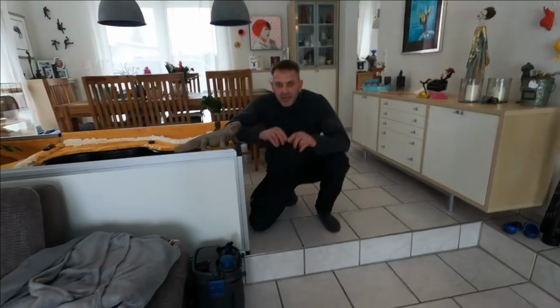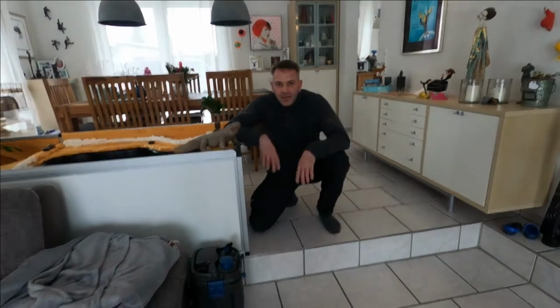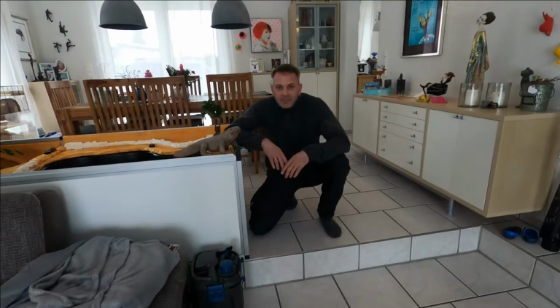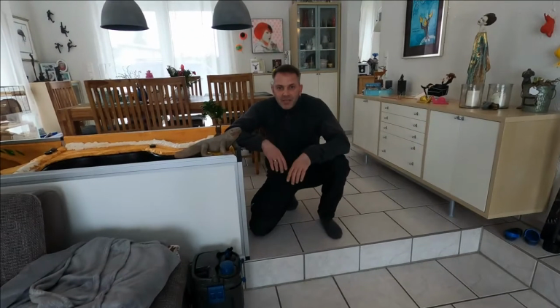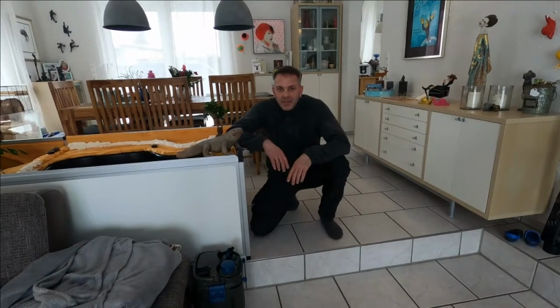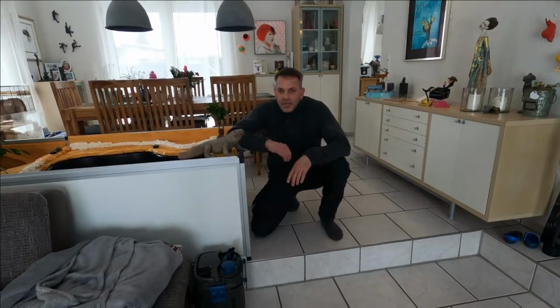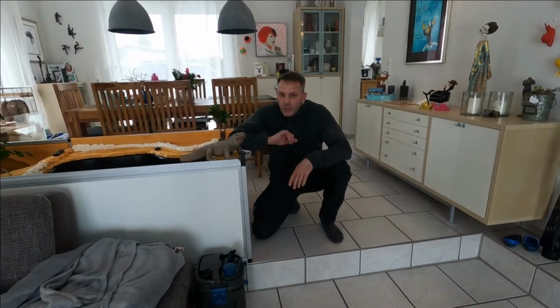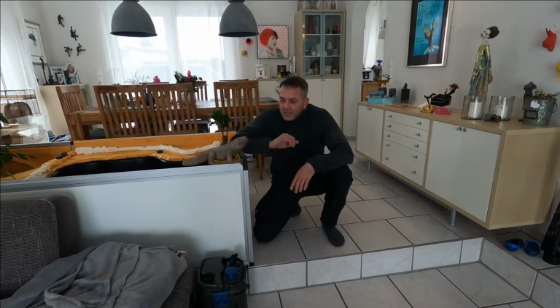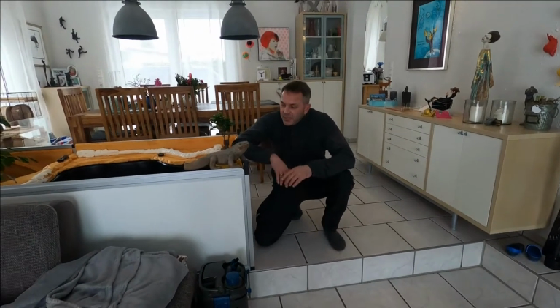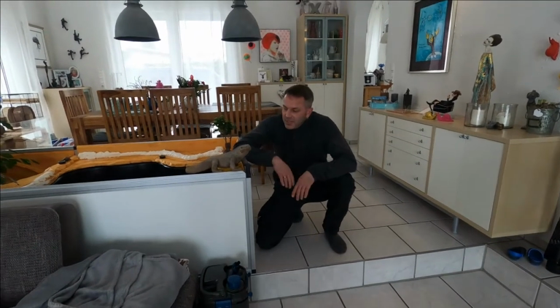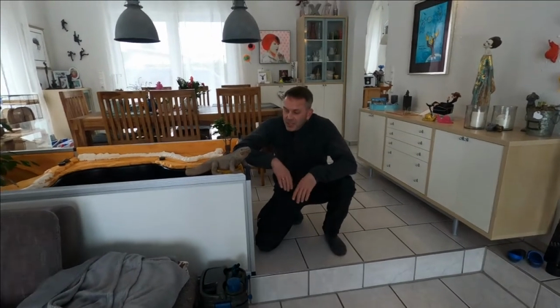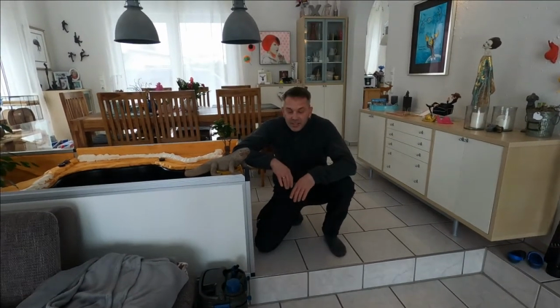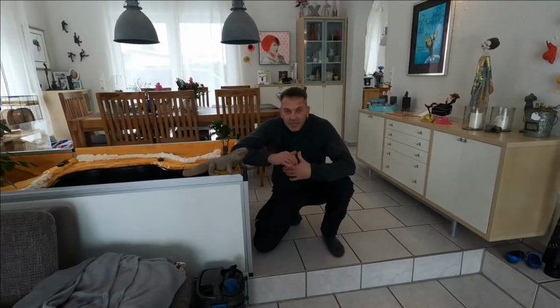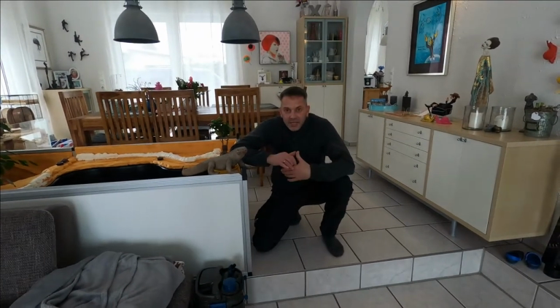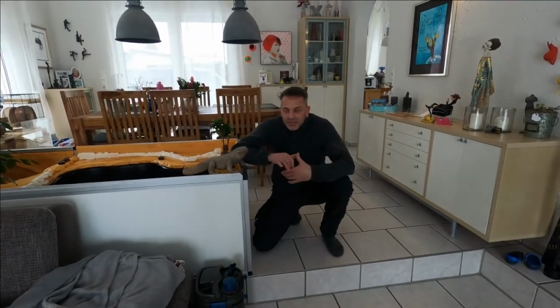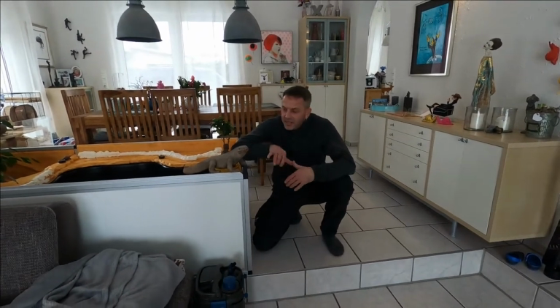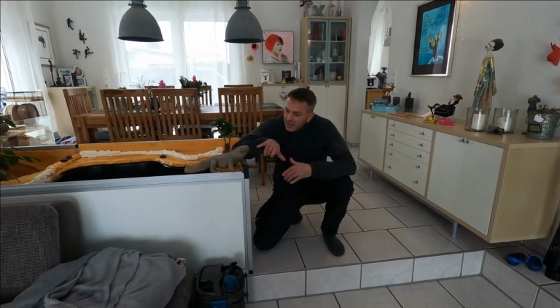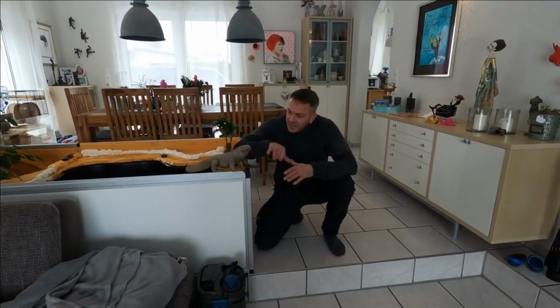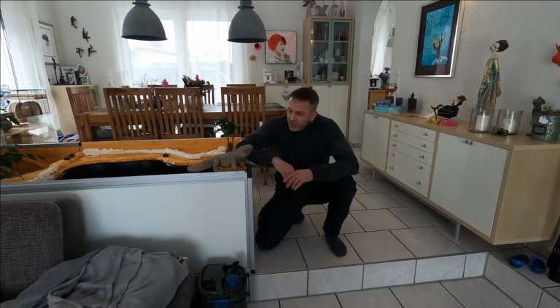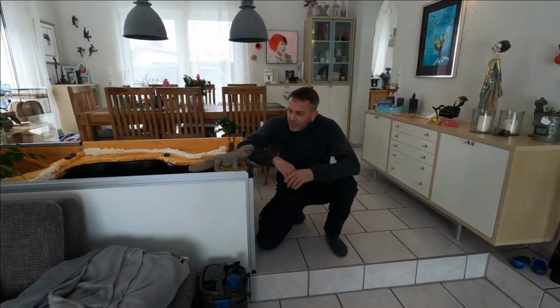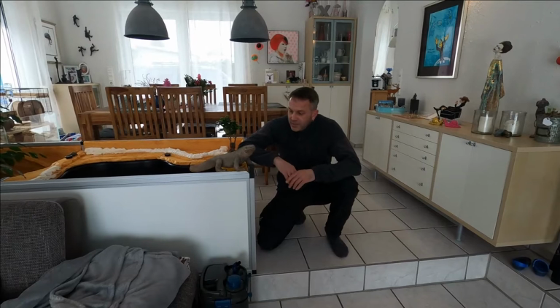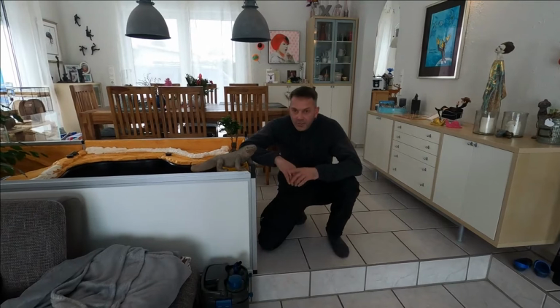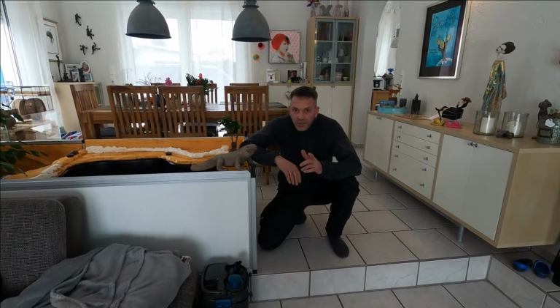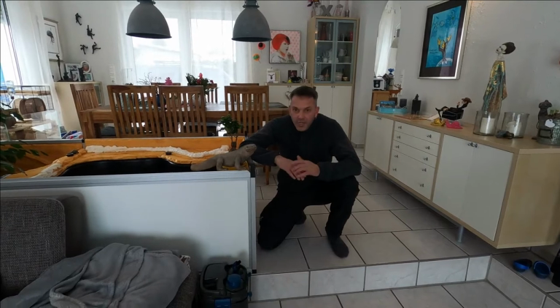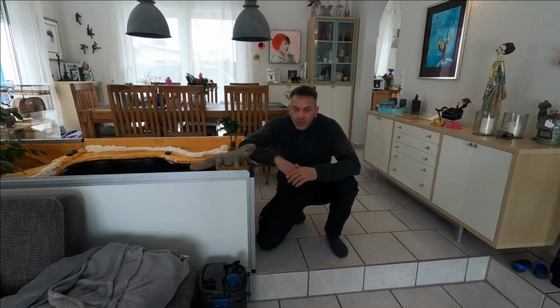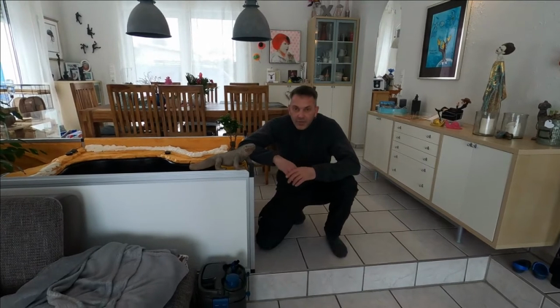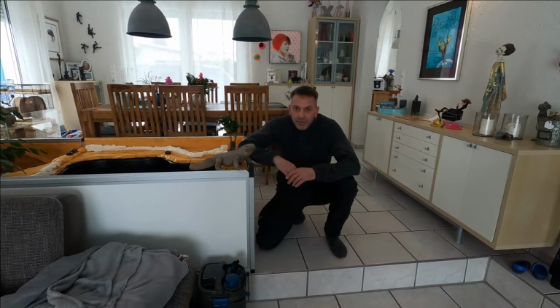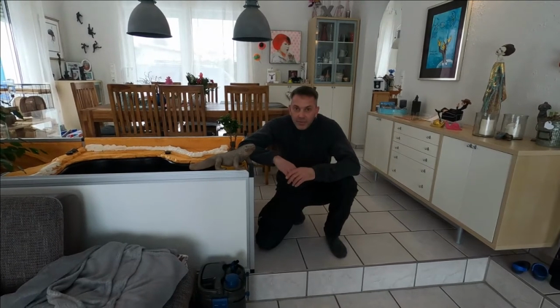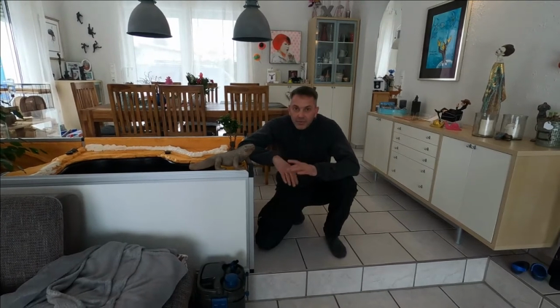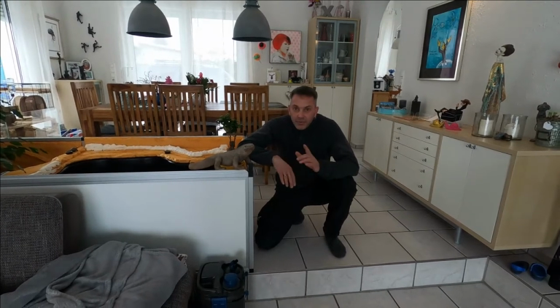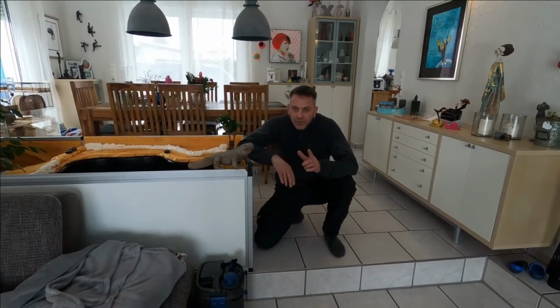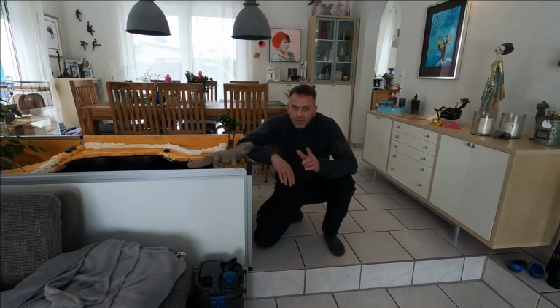Hello Raptor Lovers and welcome back to my channel. My name is Sven, this is Woody, and today we are talking about the Foamstone.